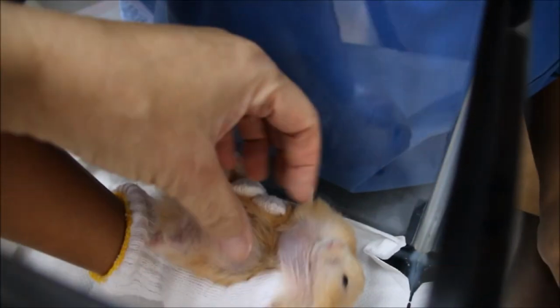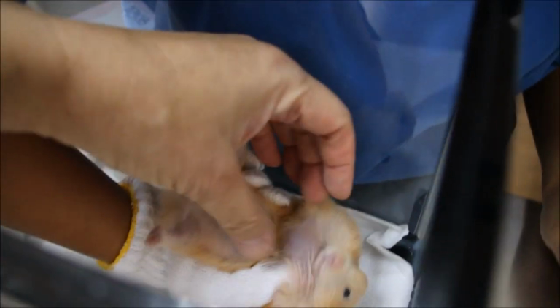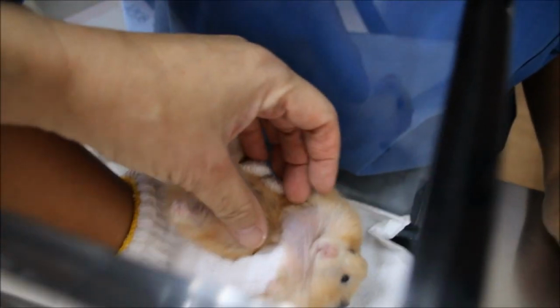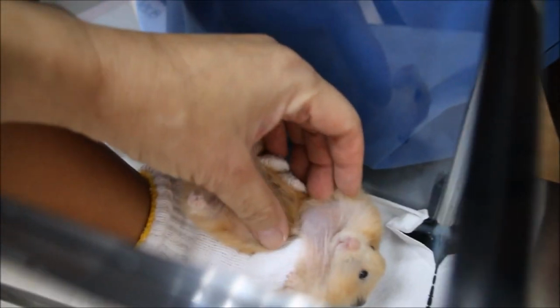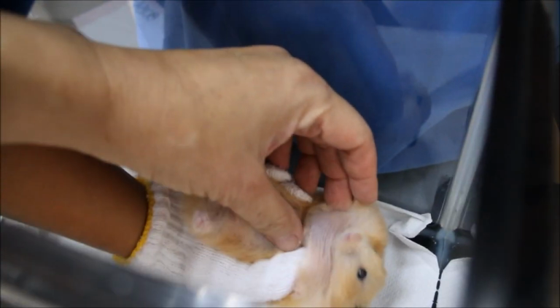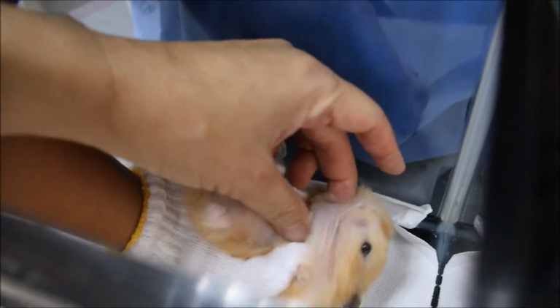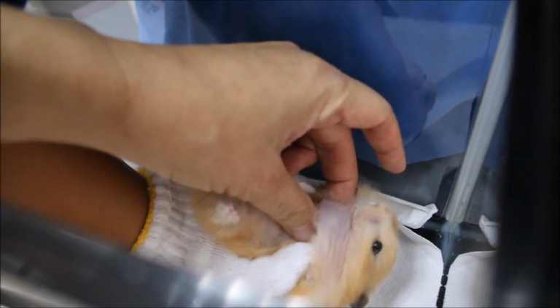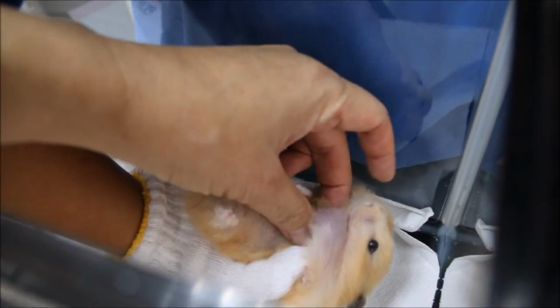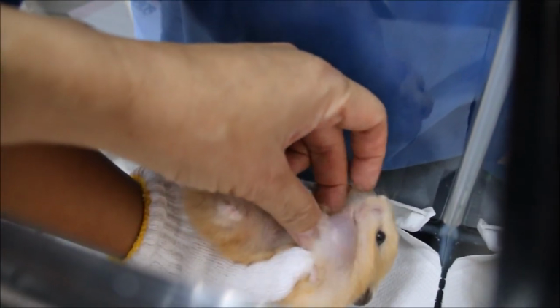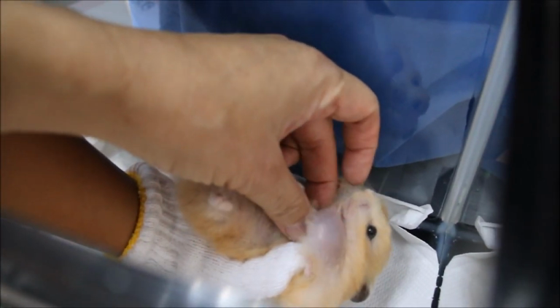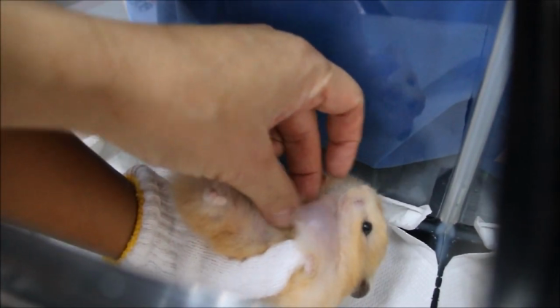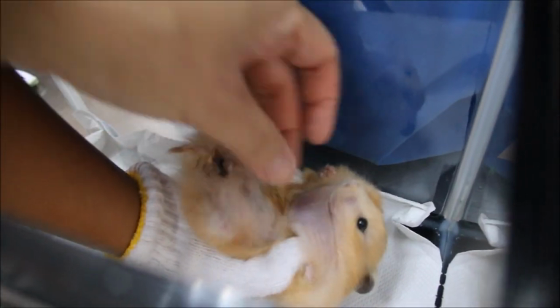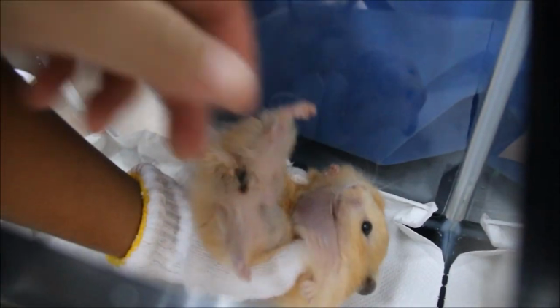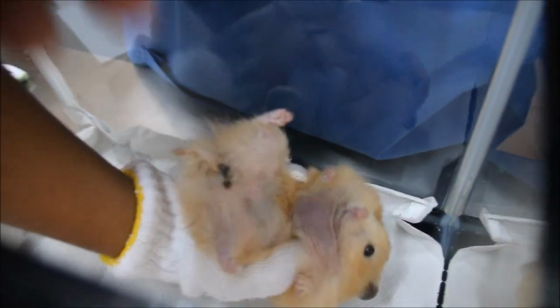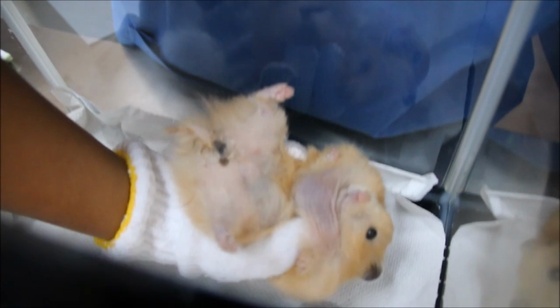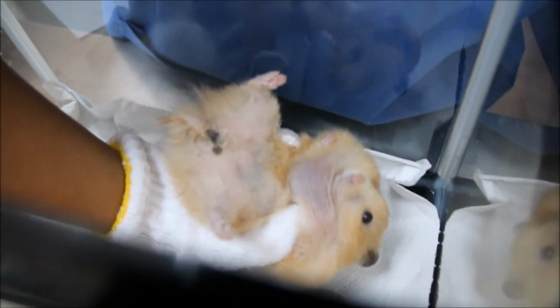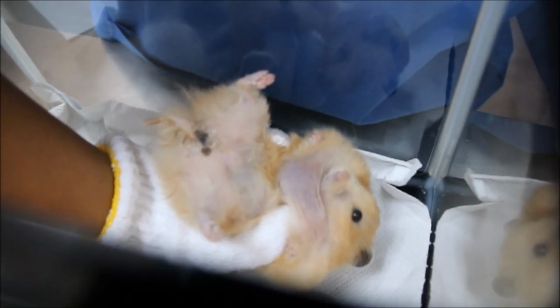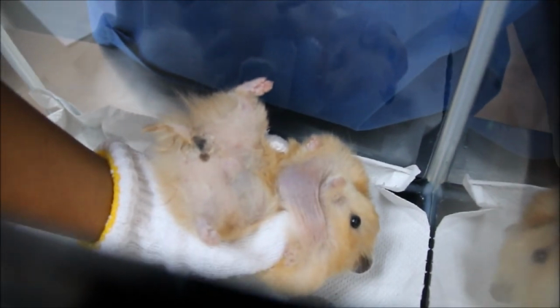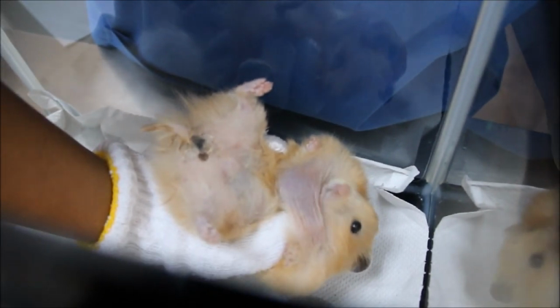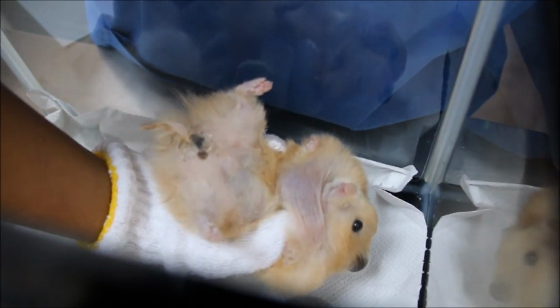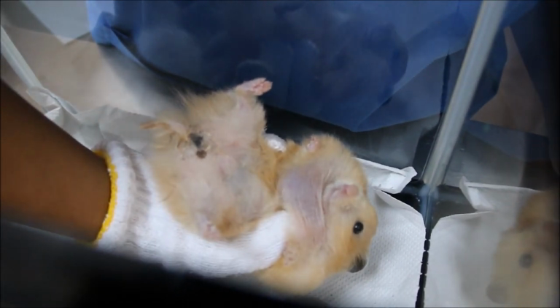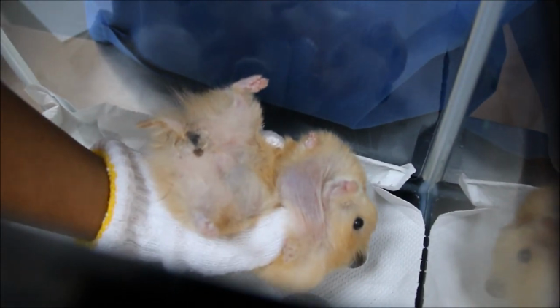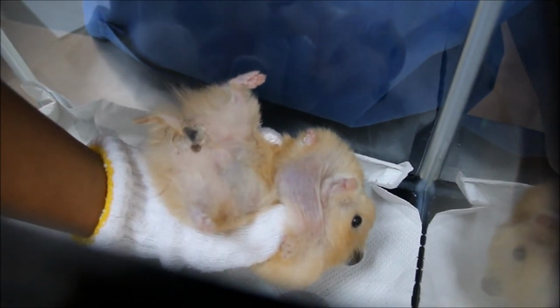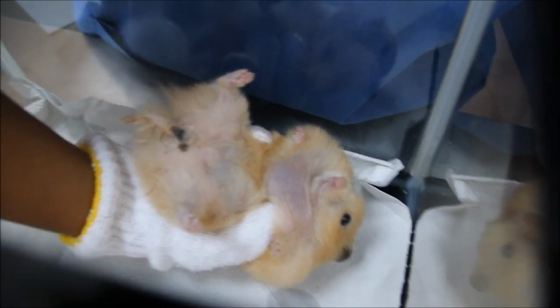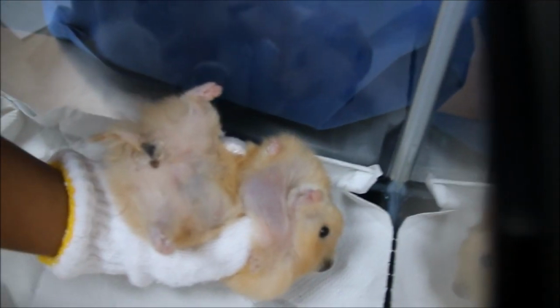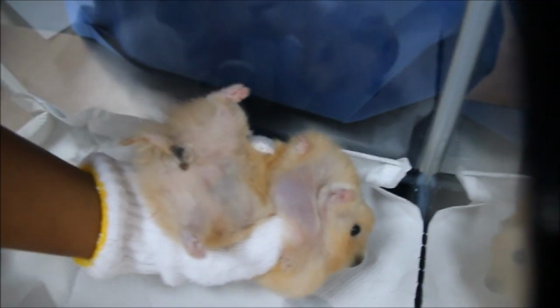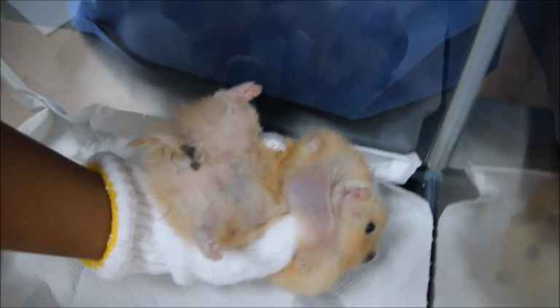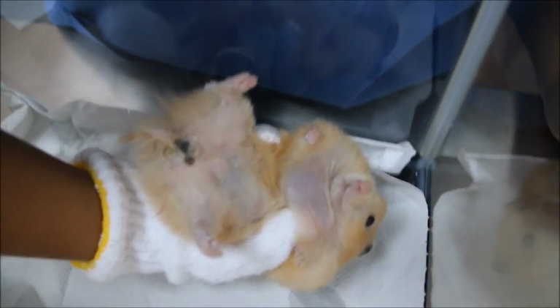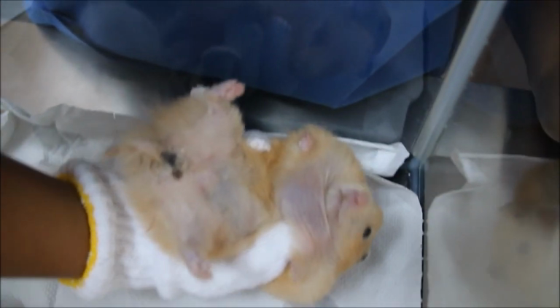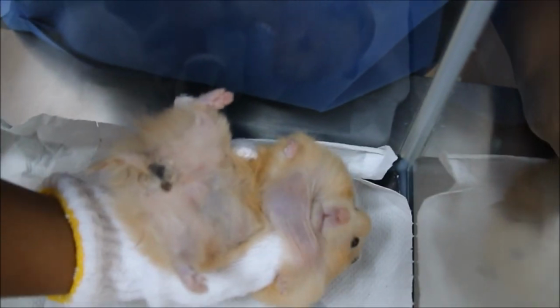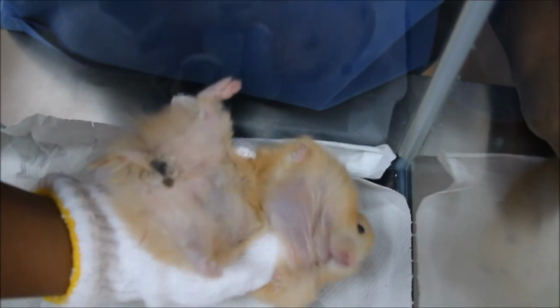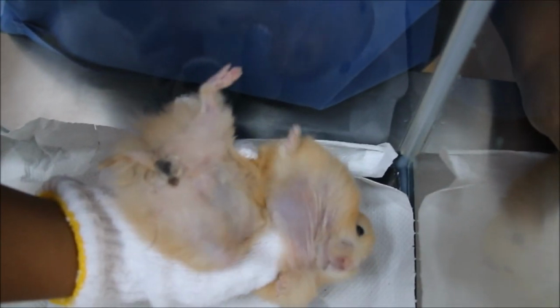A hamster came in with a complaint of a lump on its neck. What will we do? How will we treat this? Watch this video to find out.